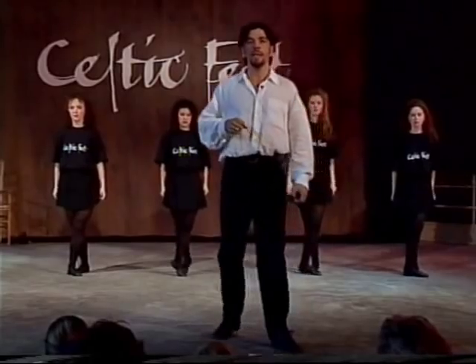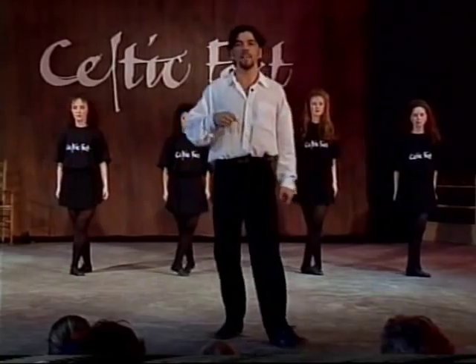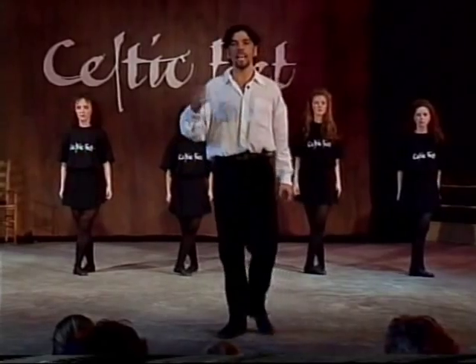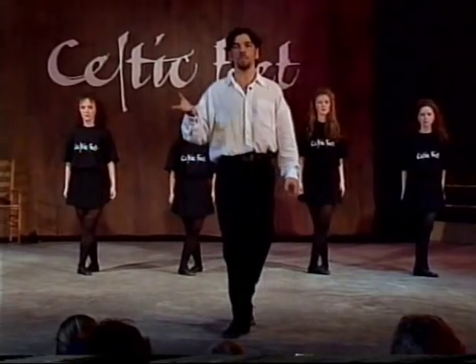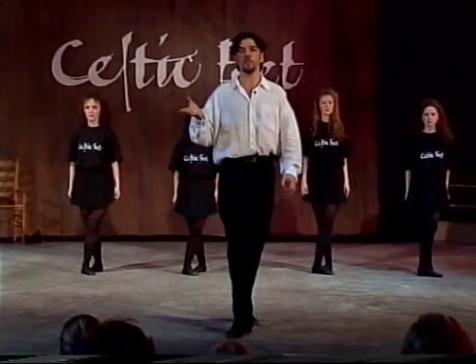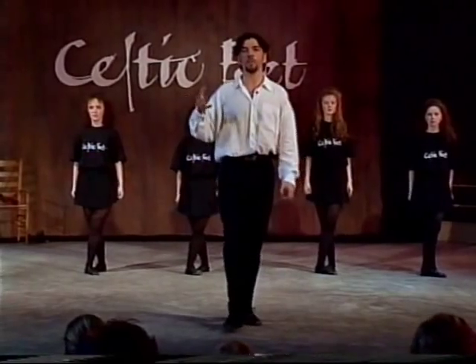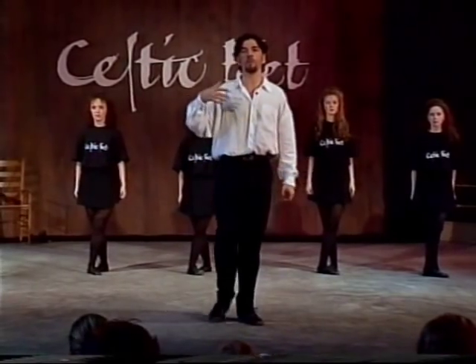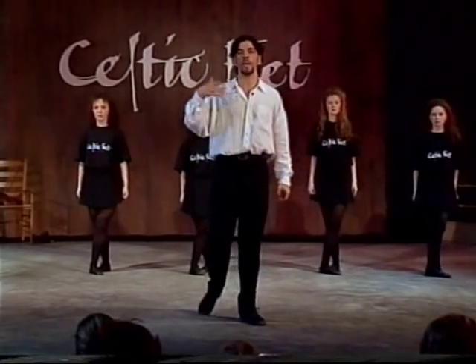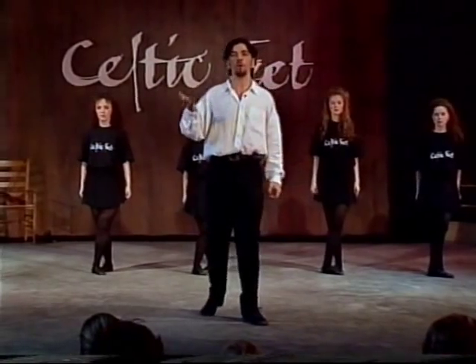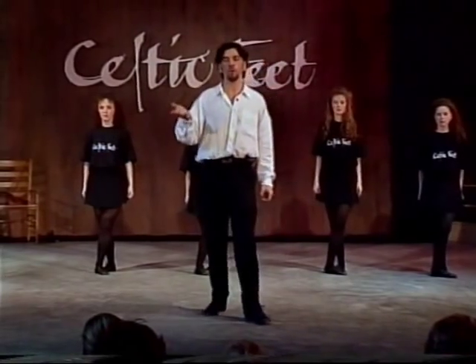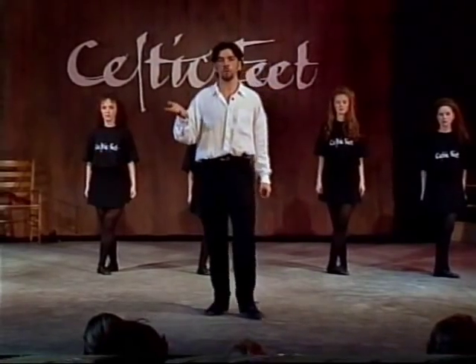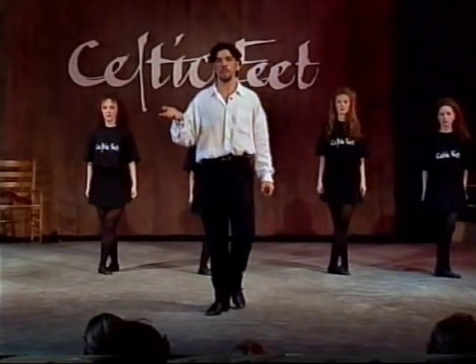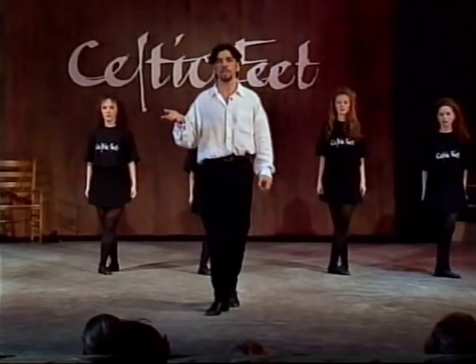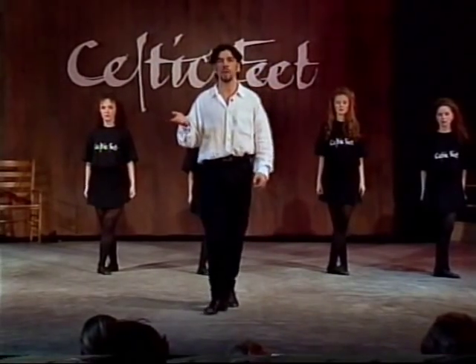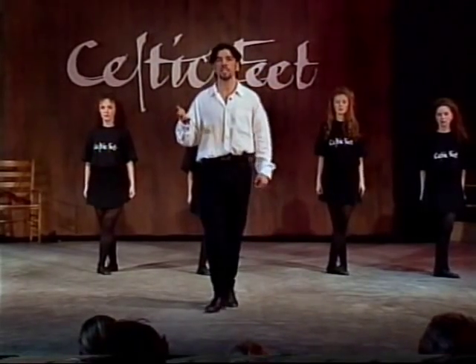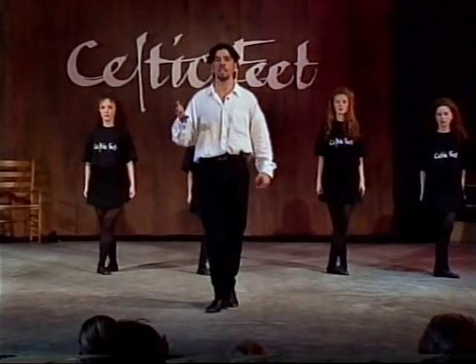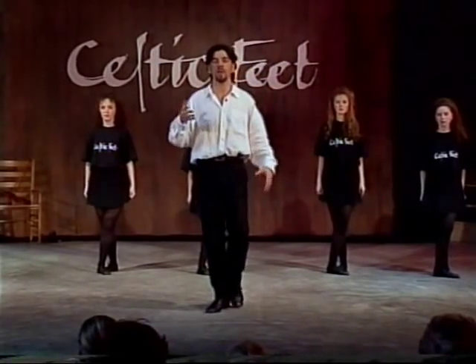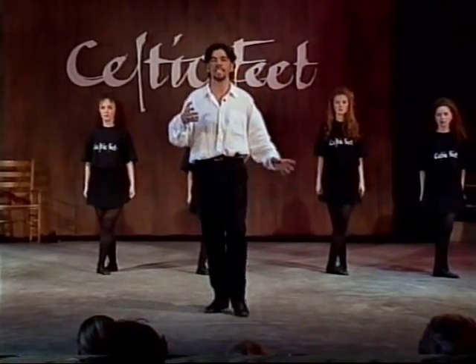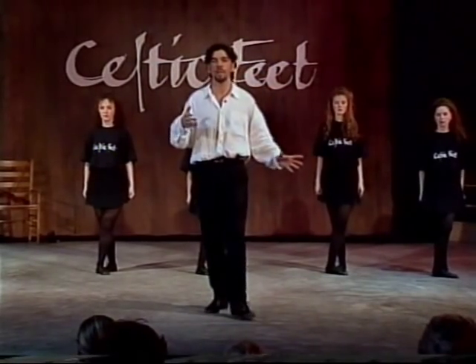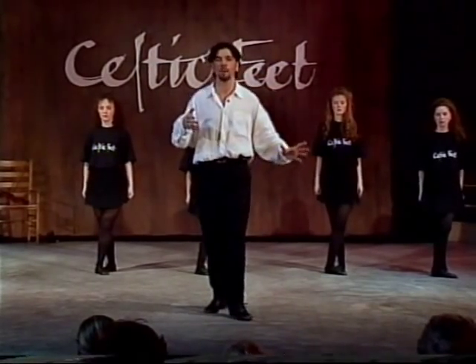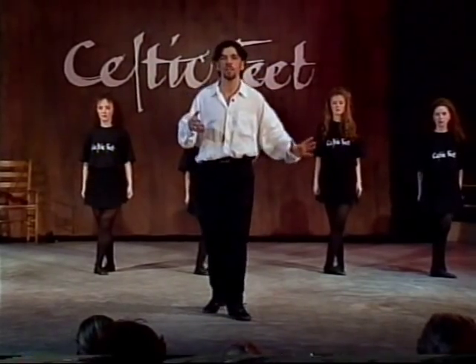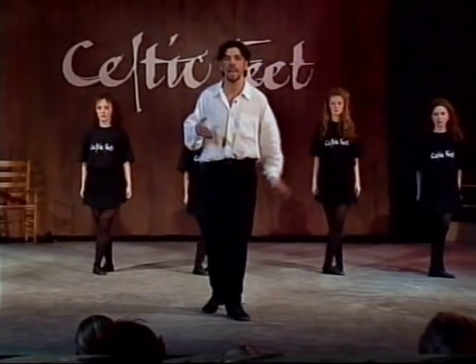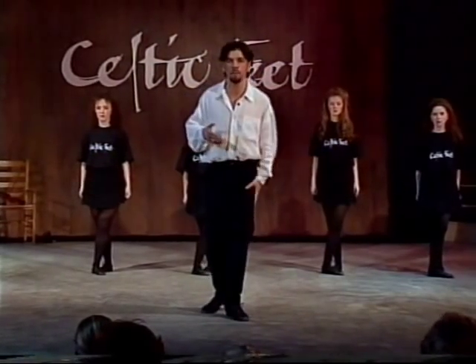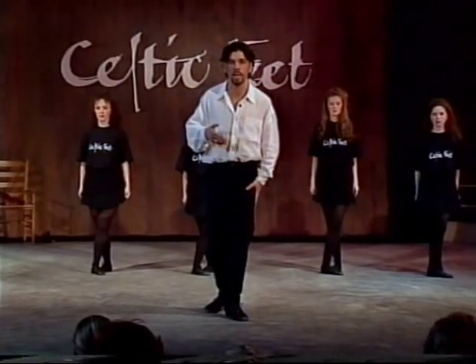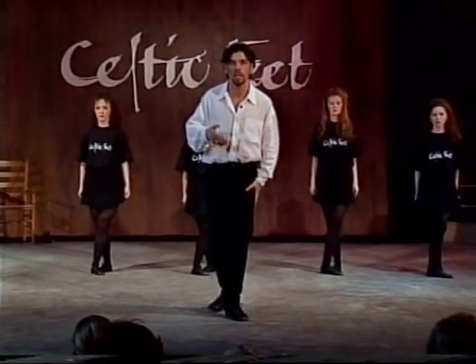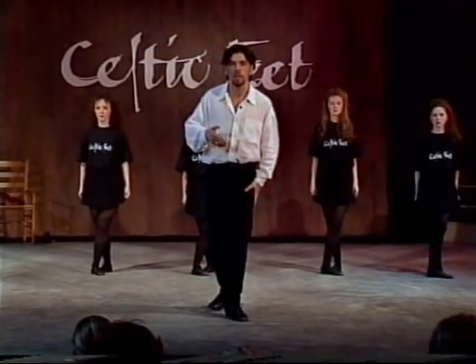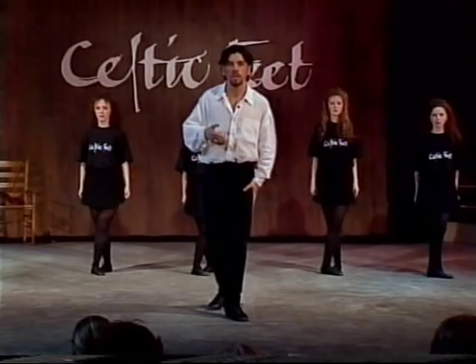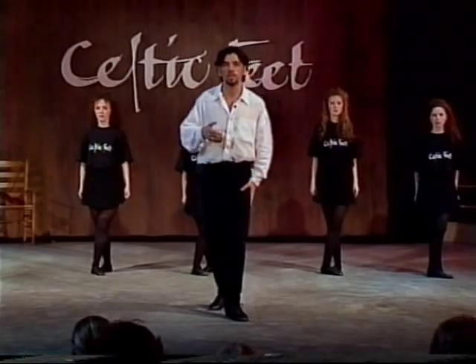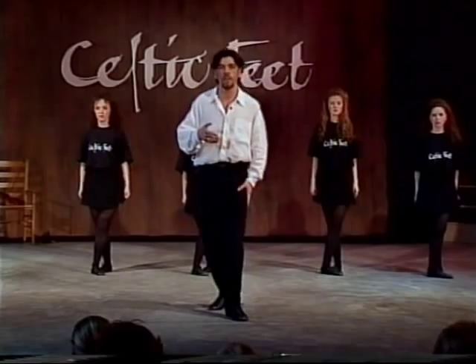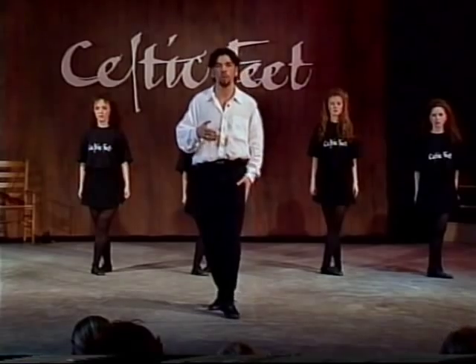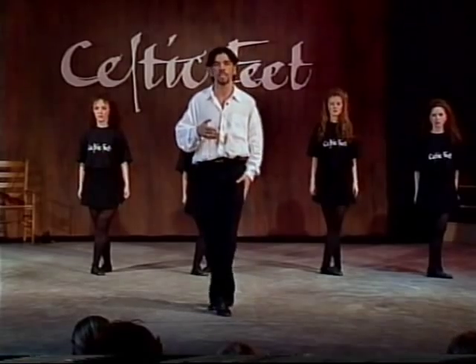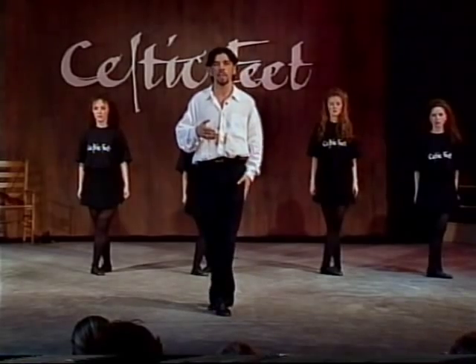Now the next piece: we just repeat all those three pieces by starting by stepping out on the left leg. So let's try that all together.